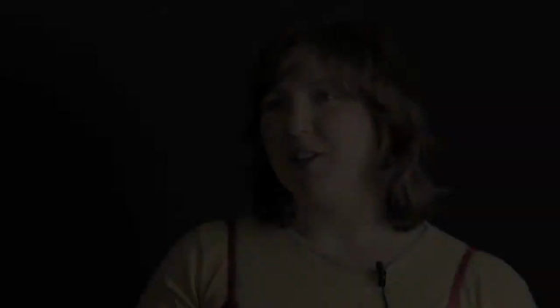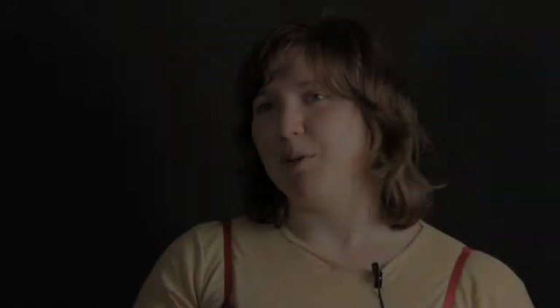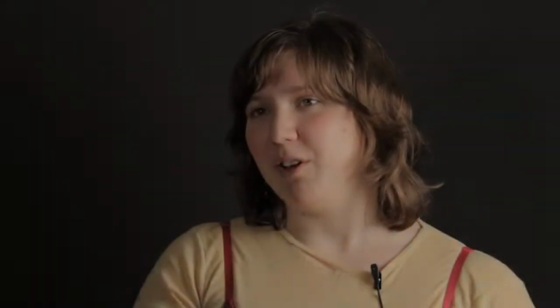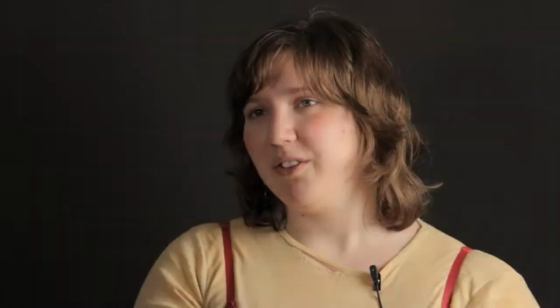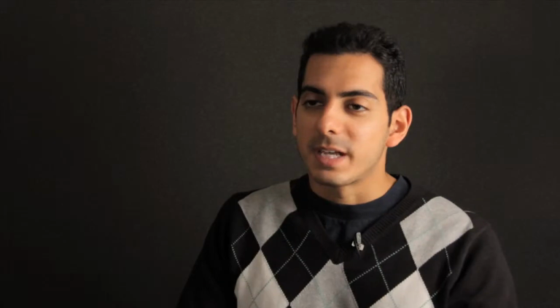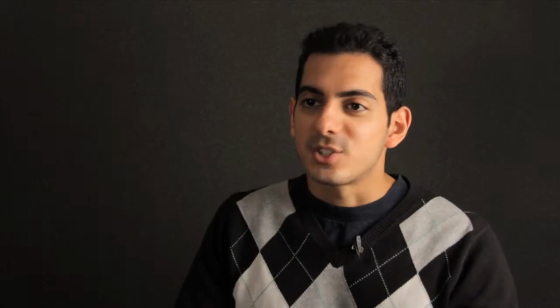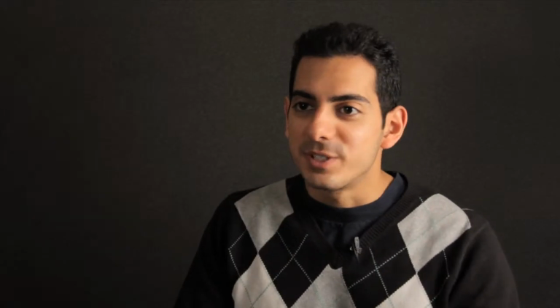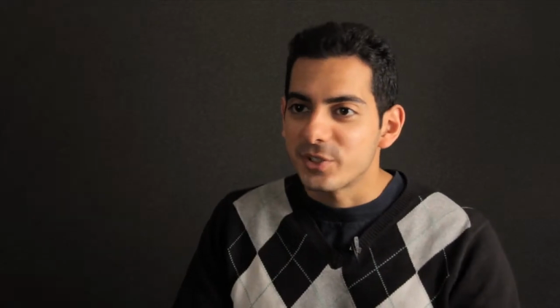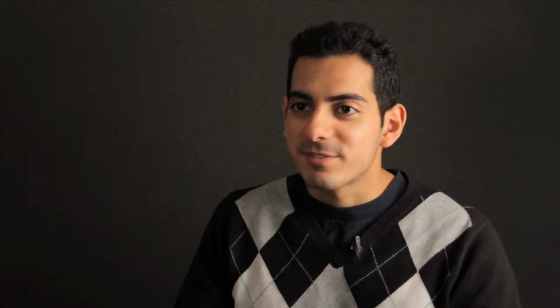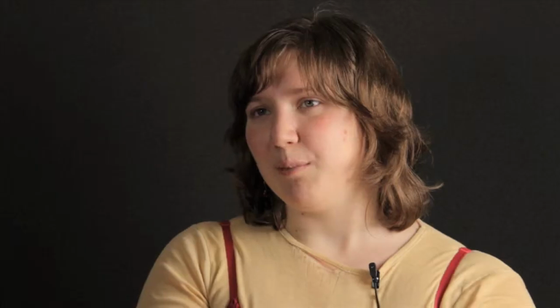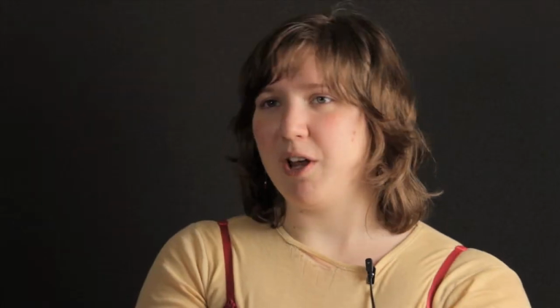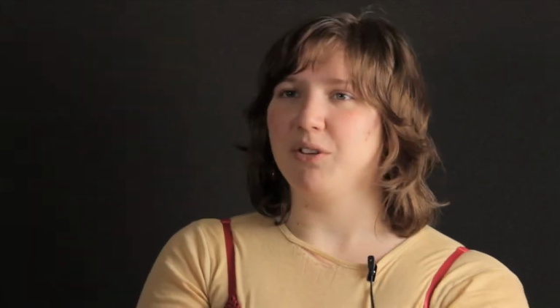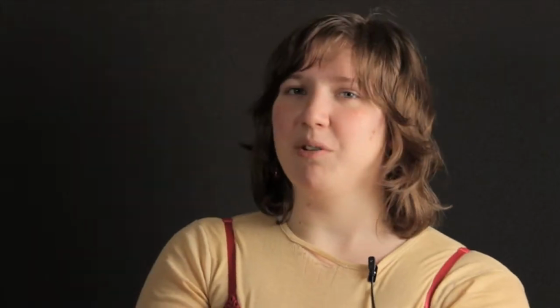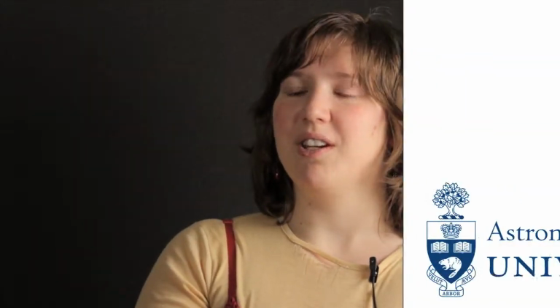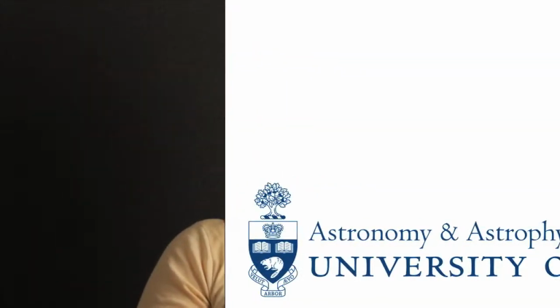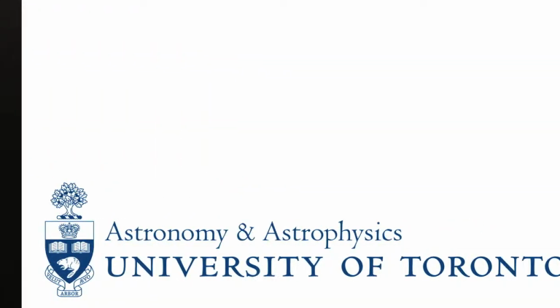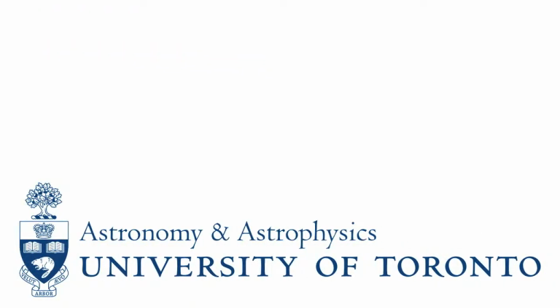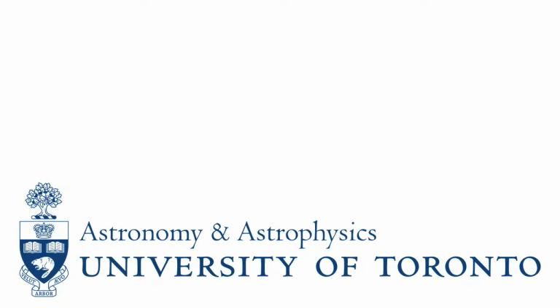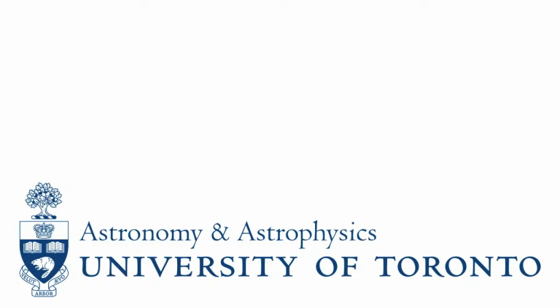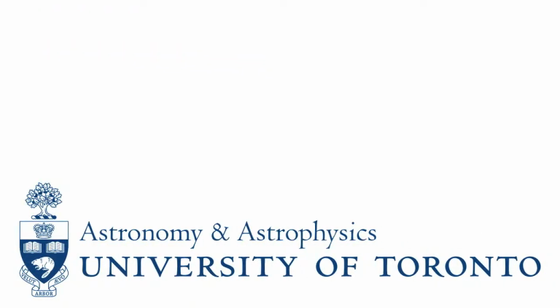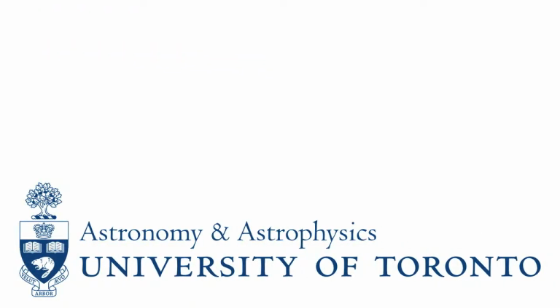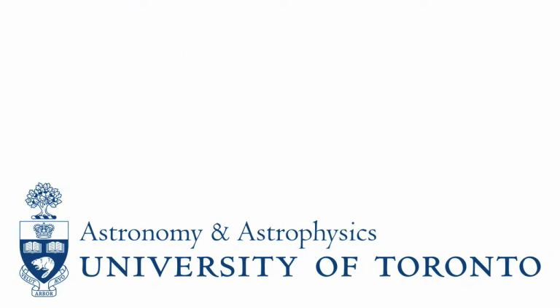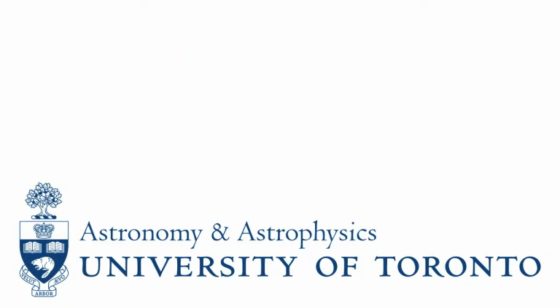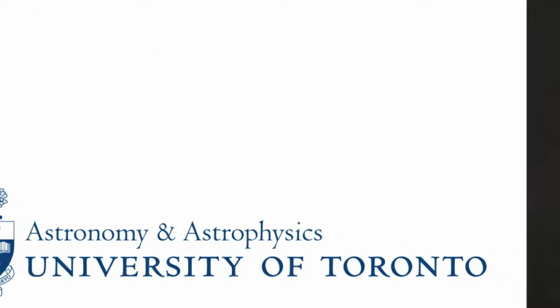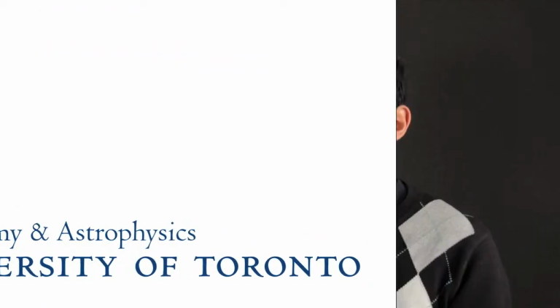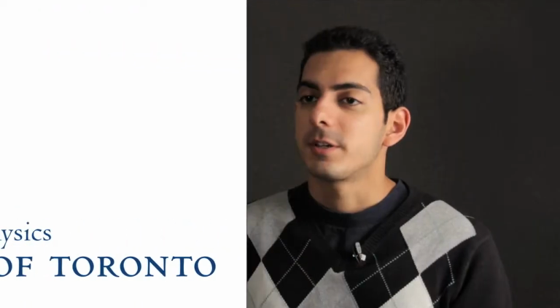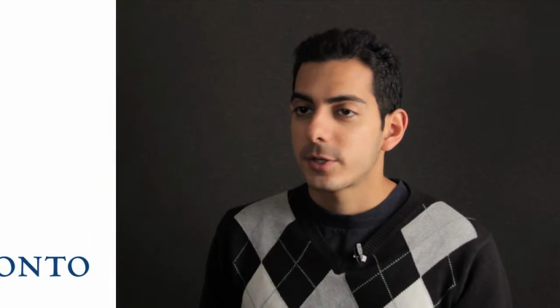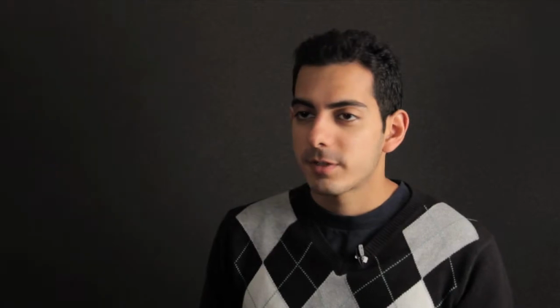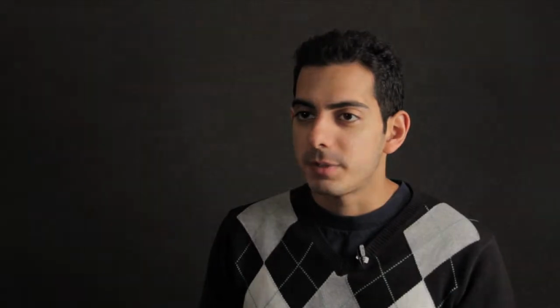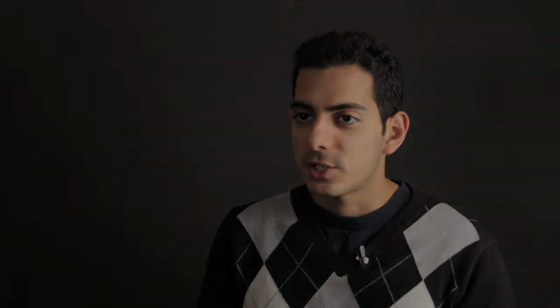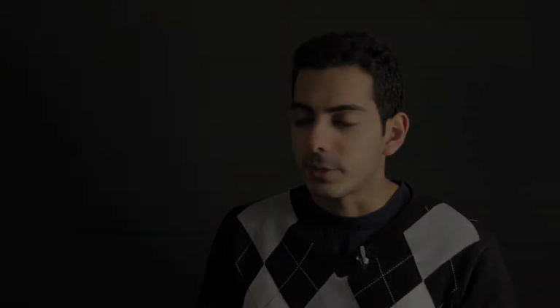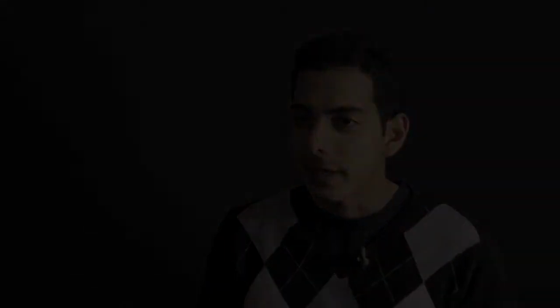I'm Ilana MacDonald. My name is Jamil Sharif. I'm a graduate student here at the Department of Astronomy and Astrophysics, in the third year of the PhD program.